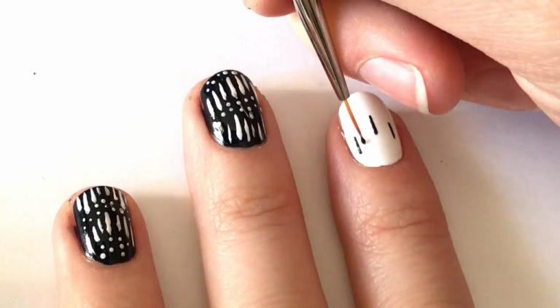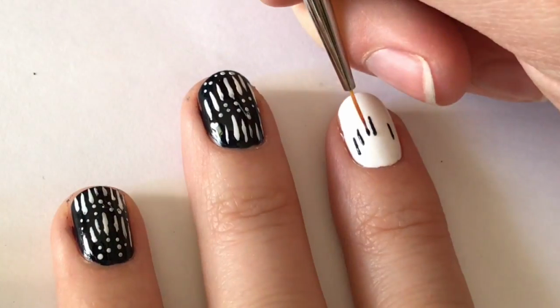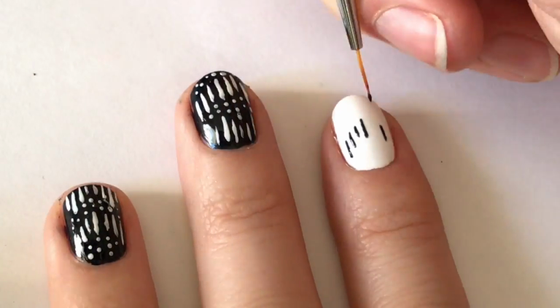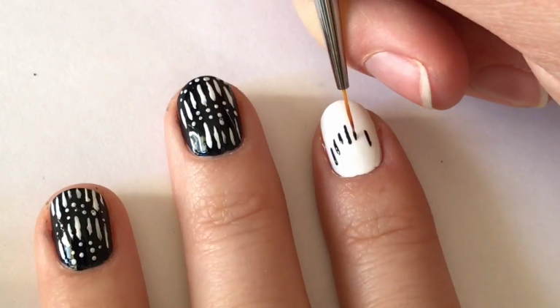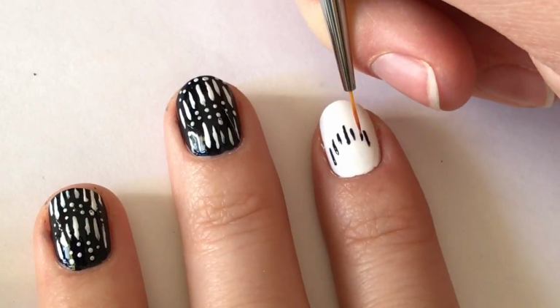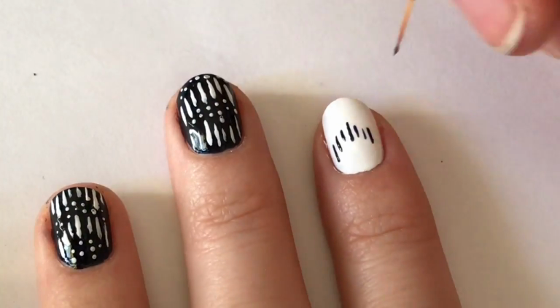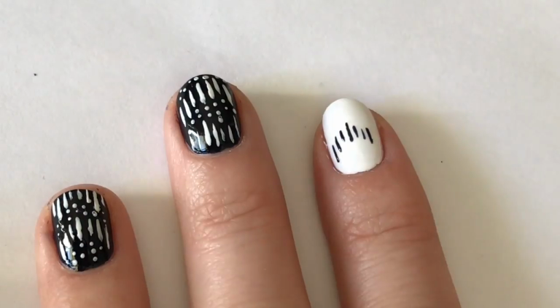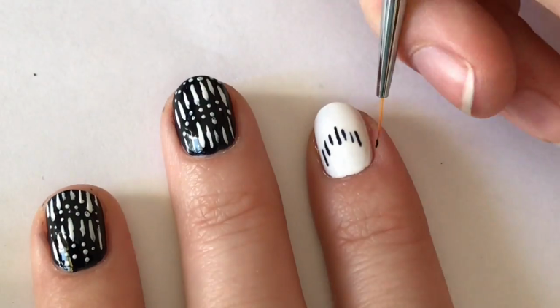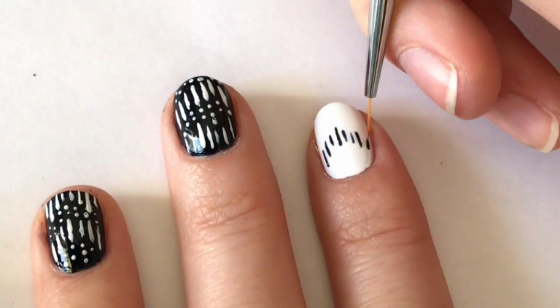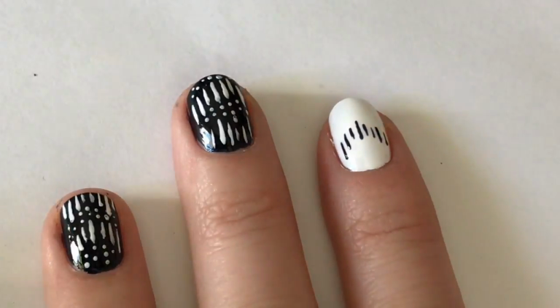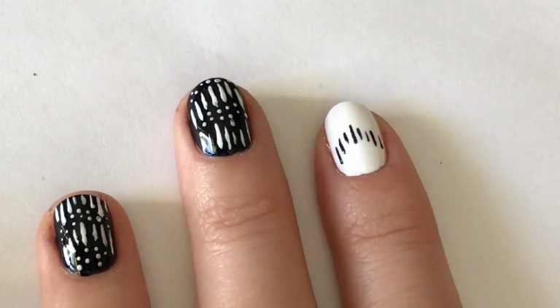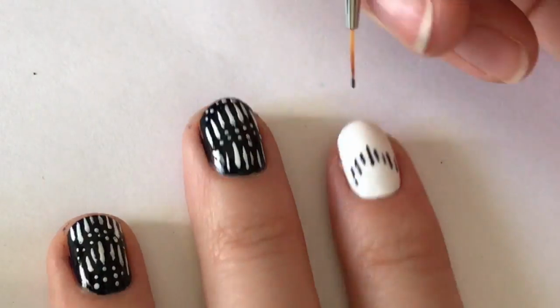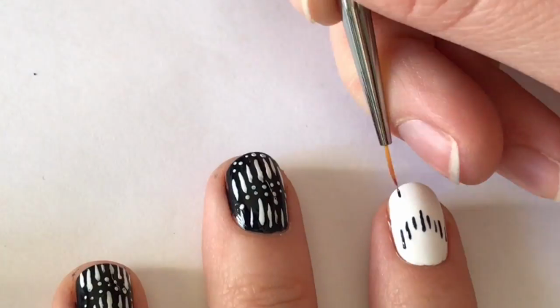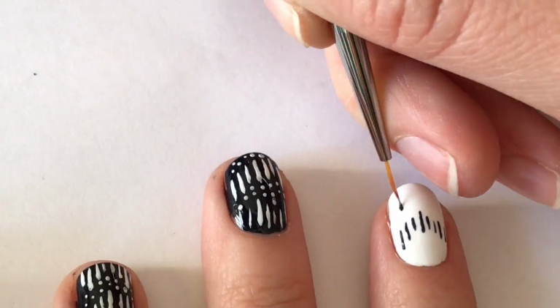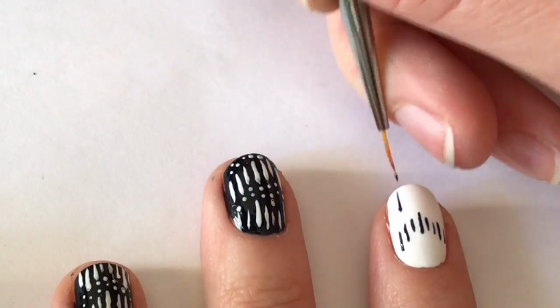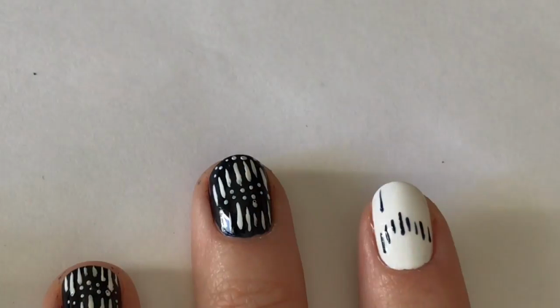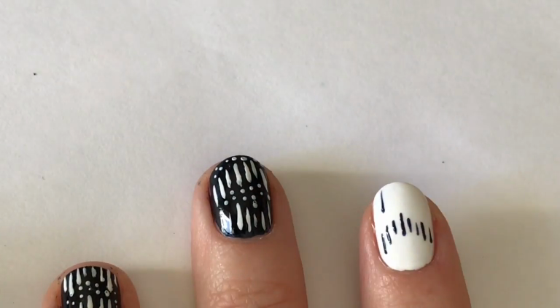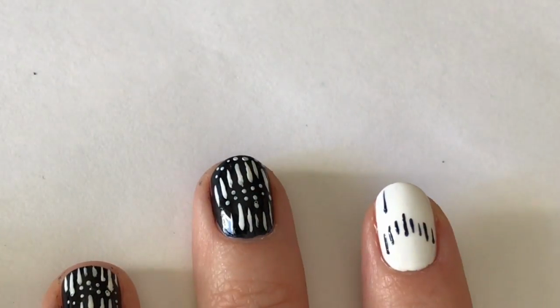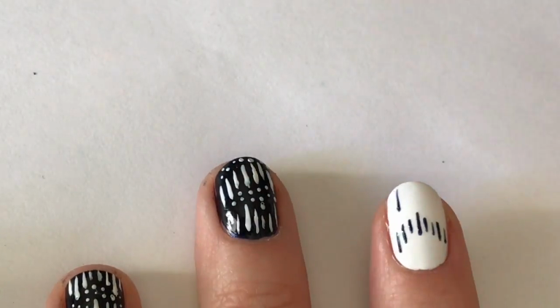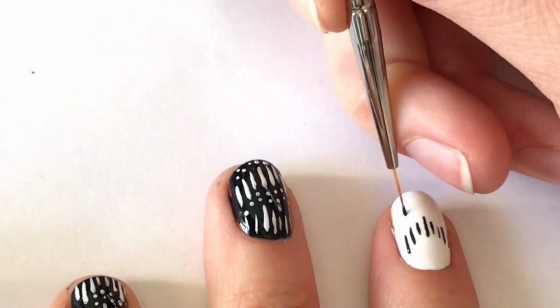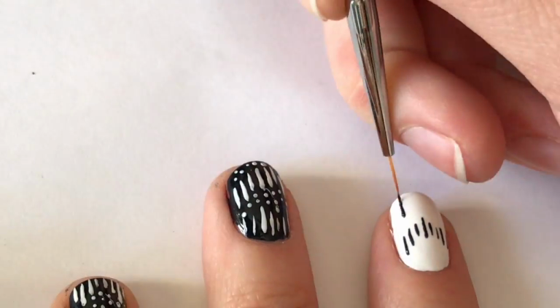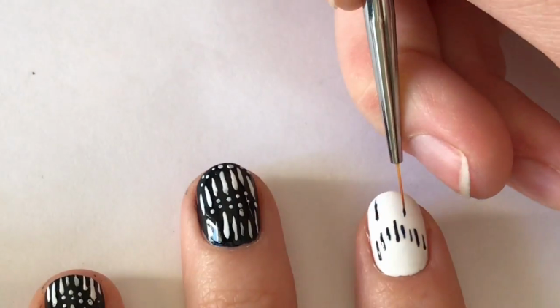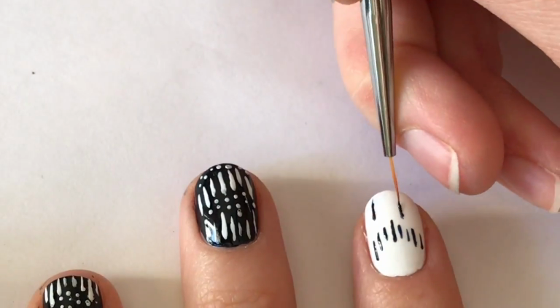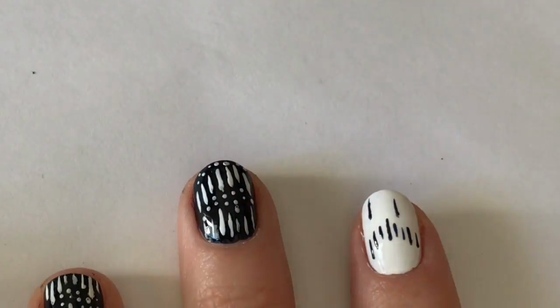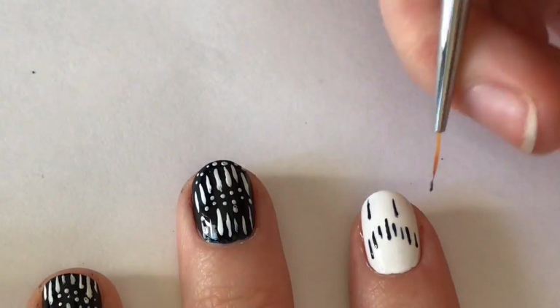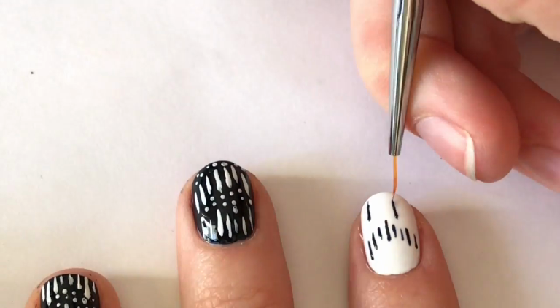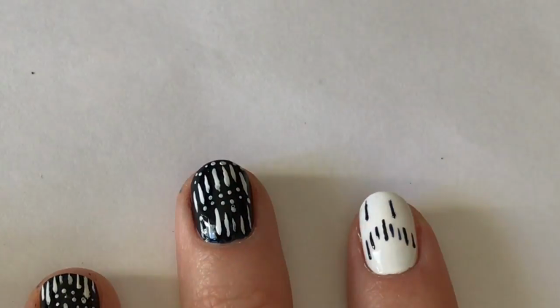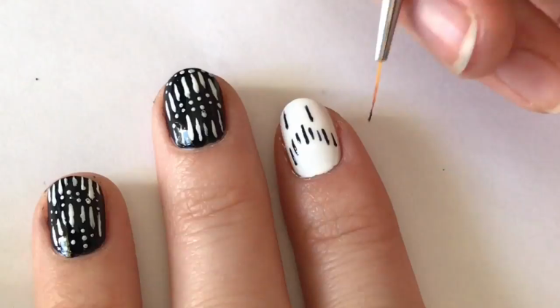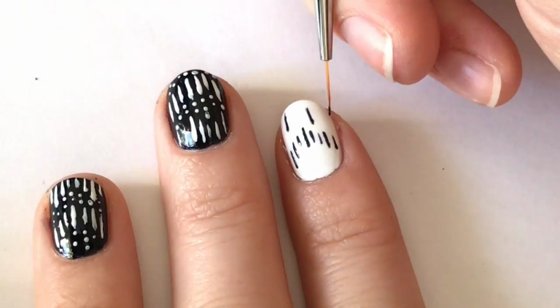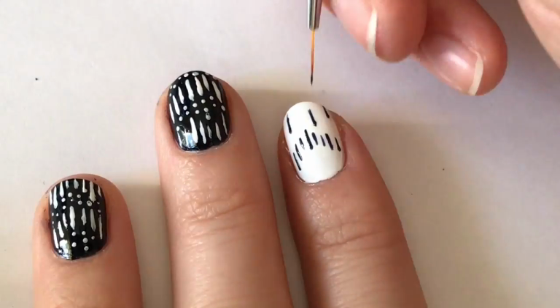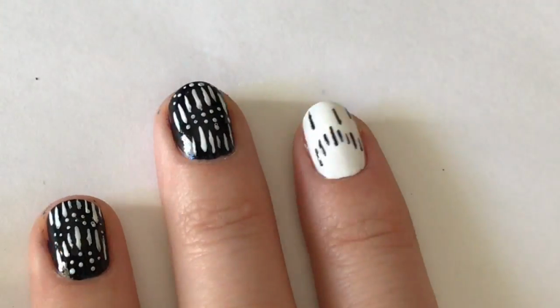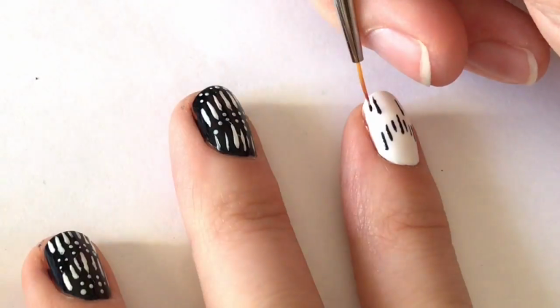Next, I'm just repeating this process on the white nail with After School Boy Blazer as the accents.